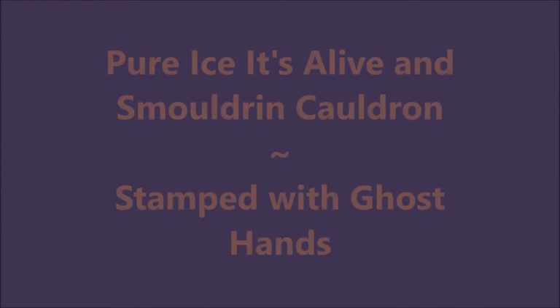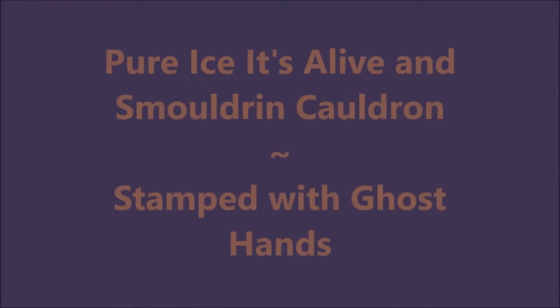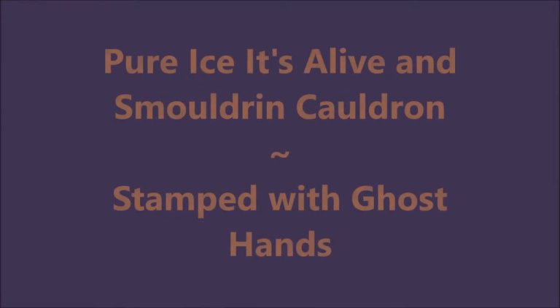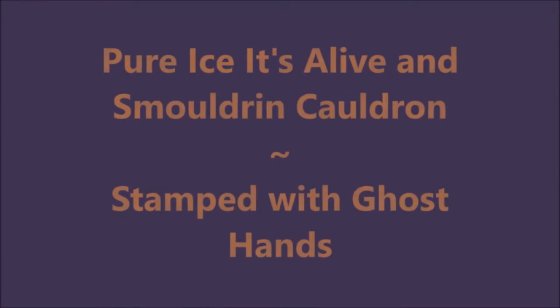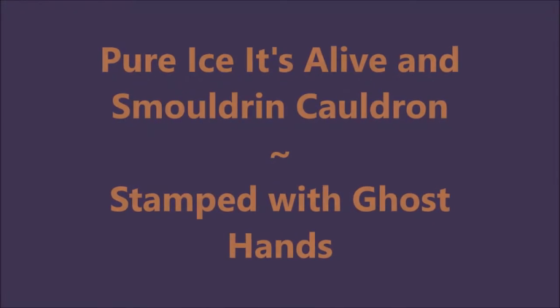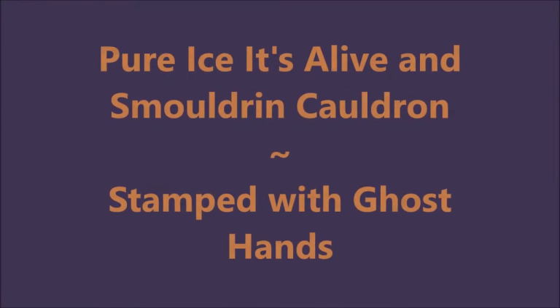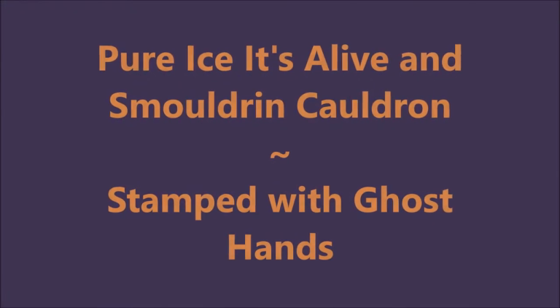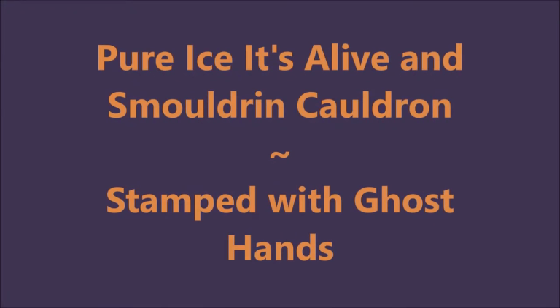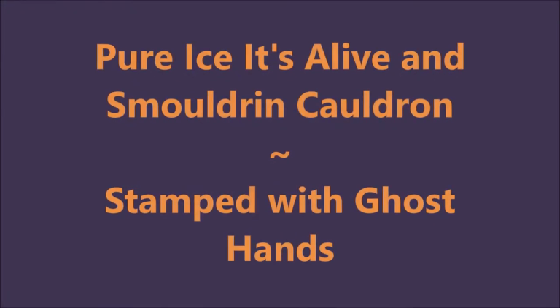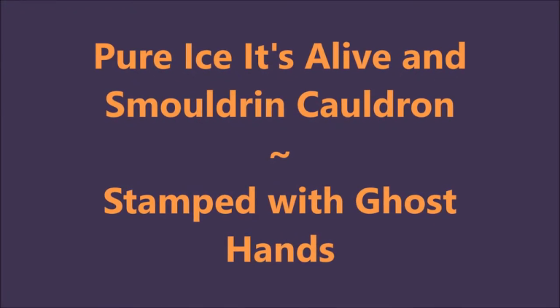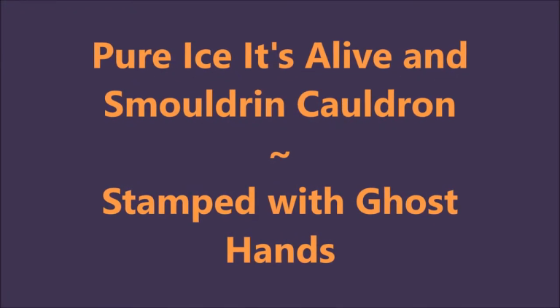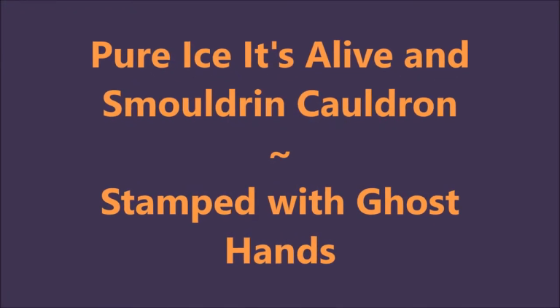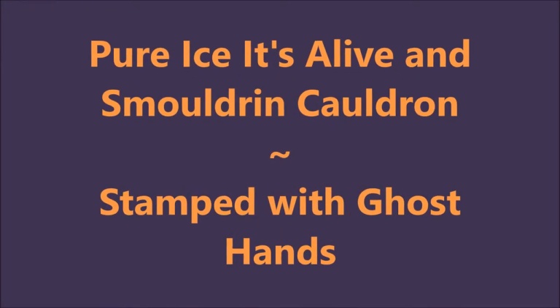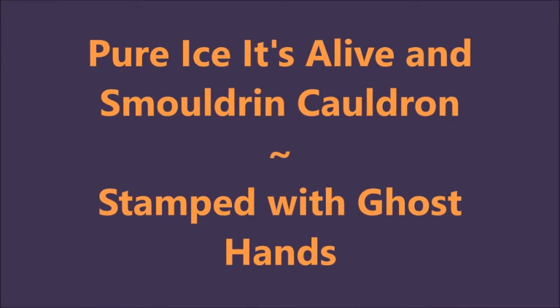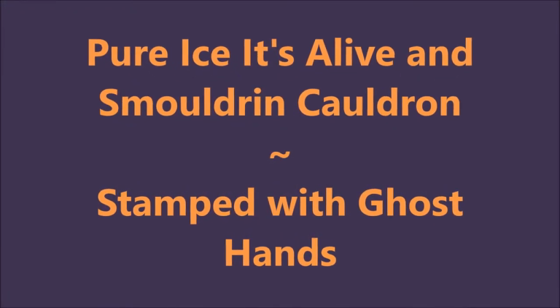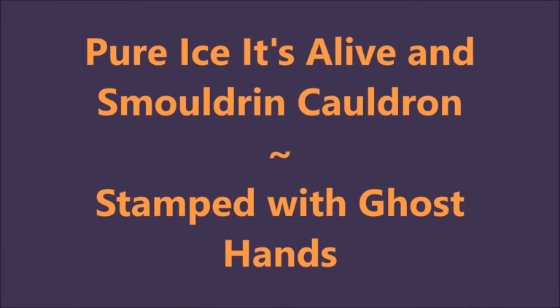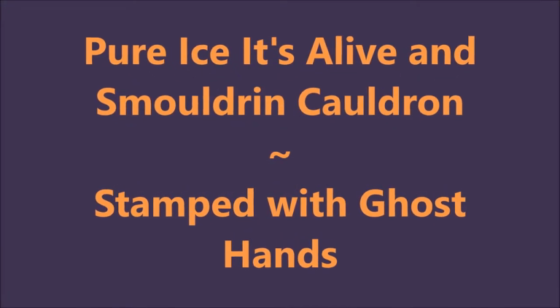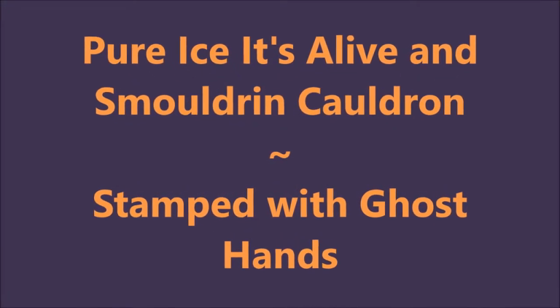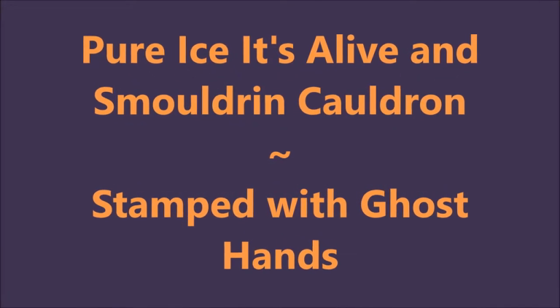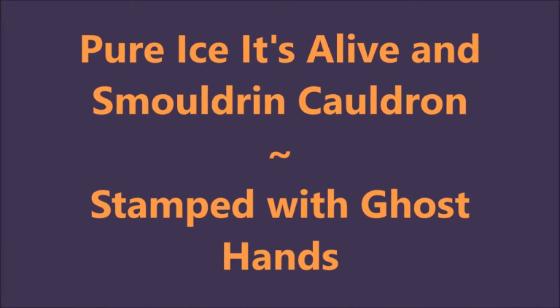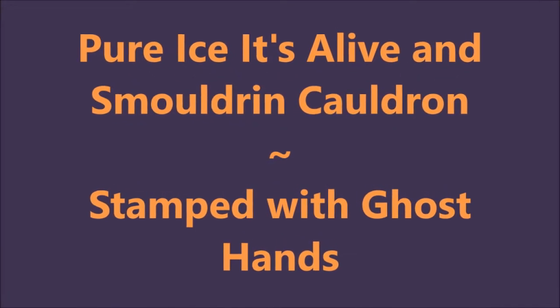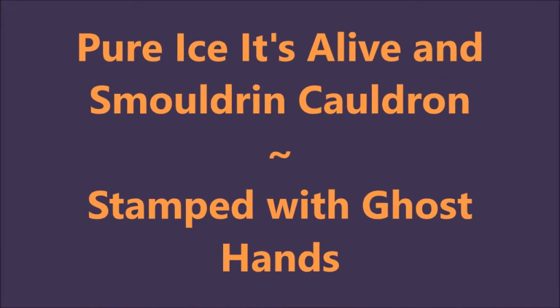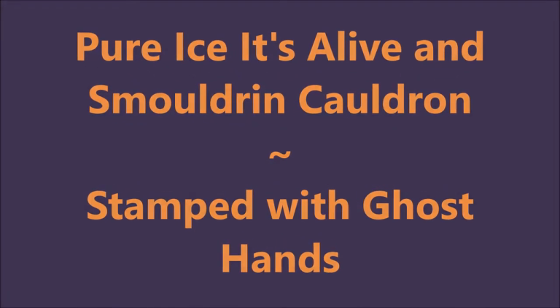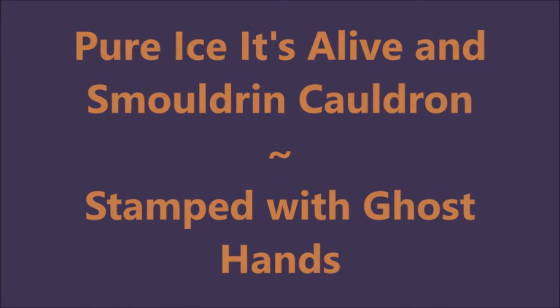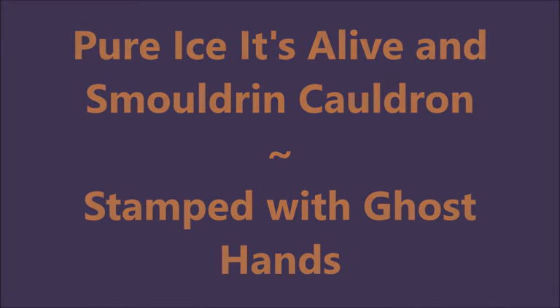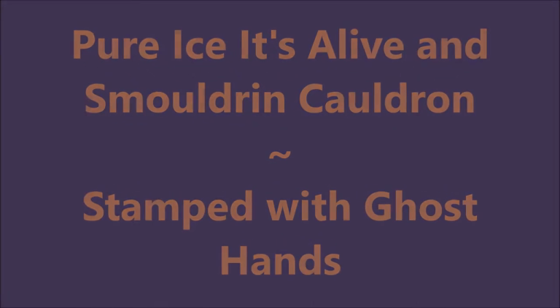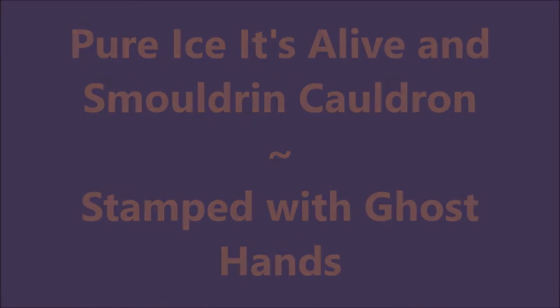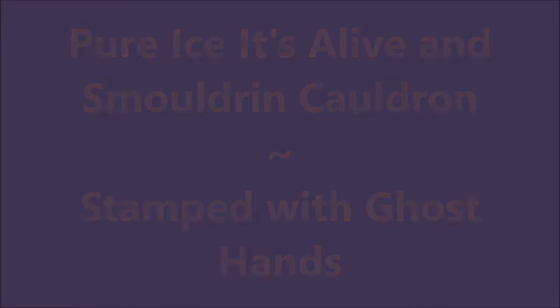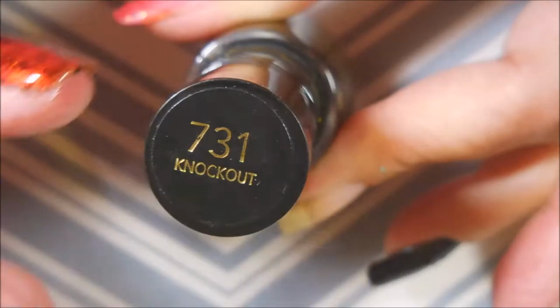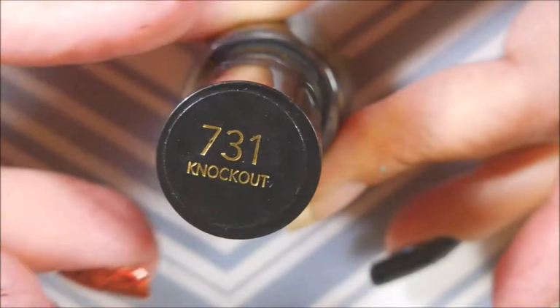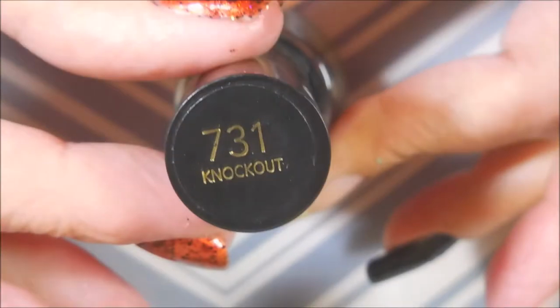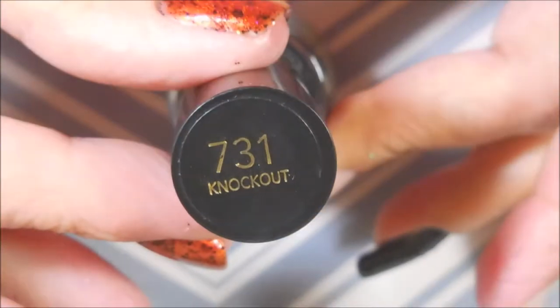Hello my friend and welcome to my channel. Today I've got Pure Ice It's Alive and Smoldering Cauldron.